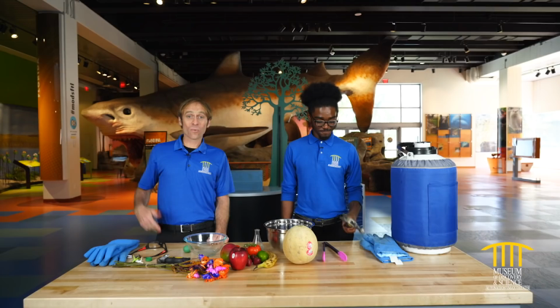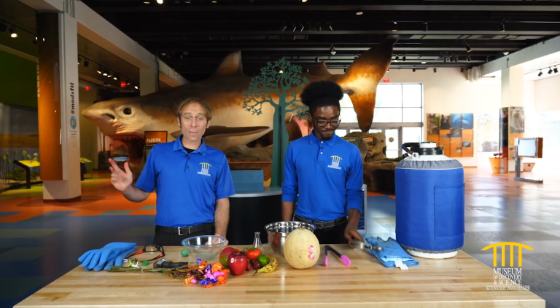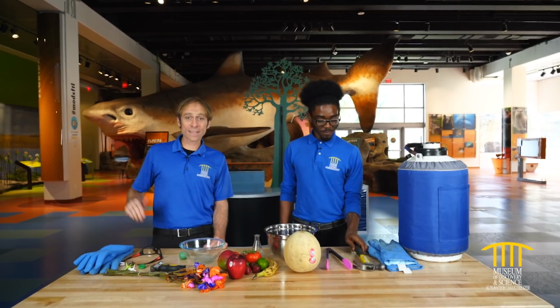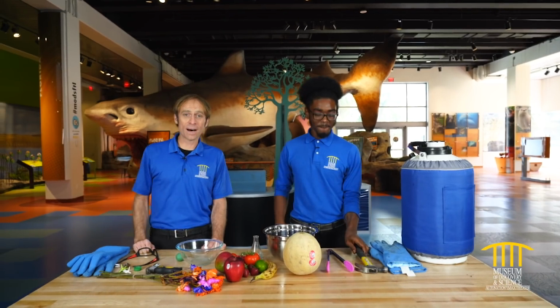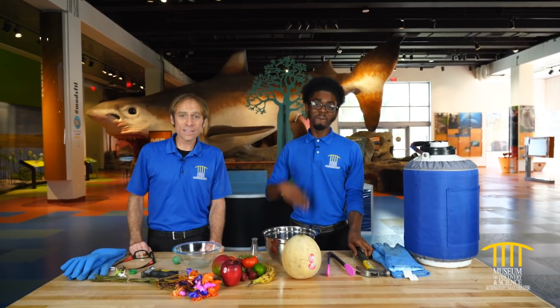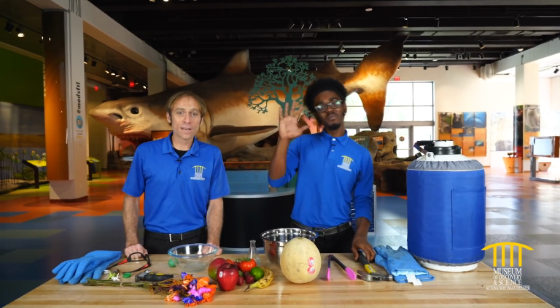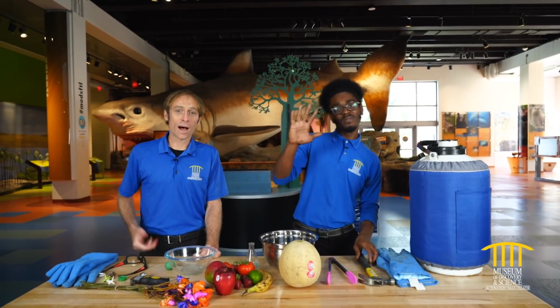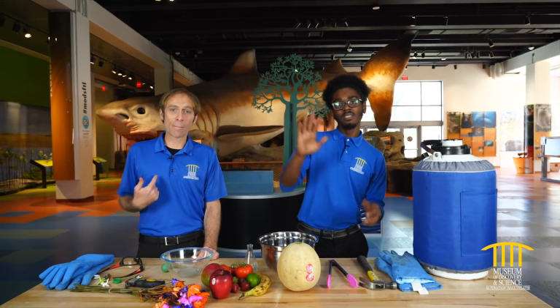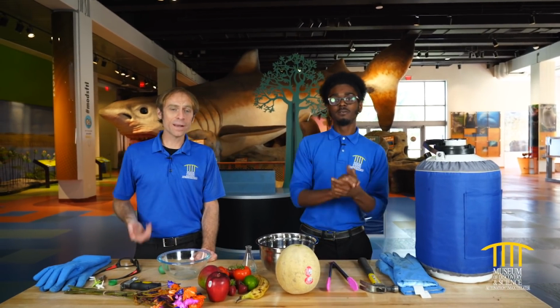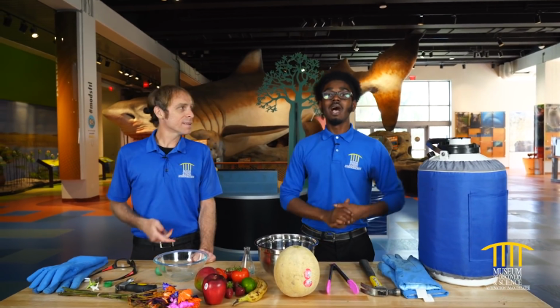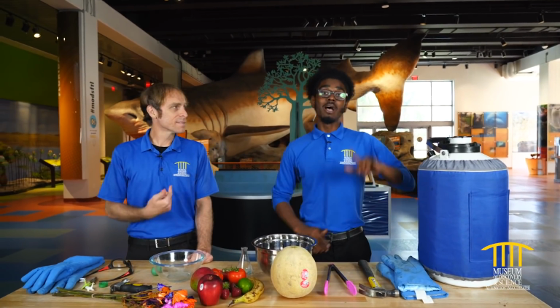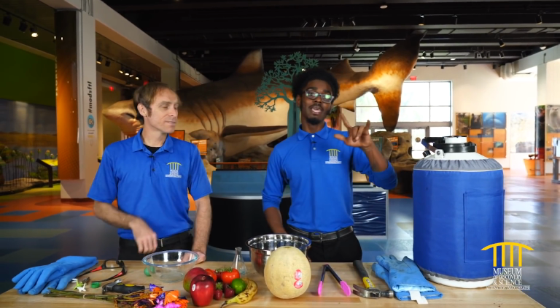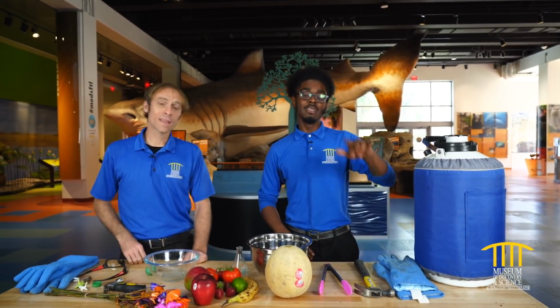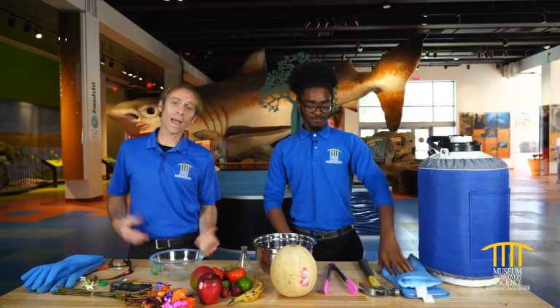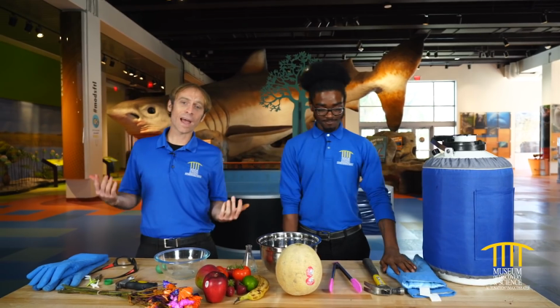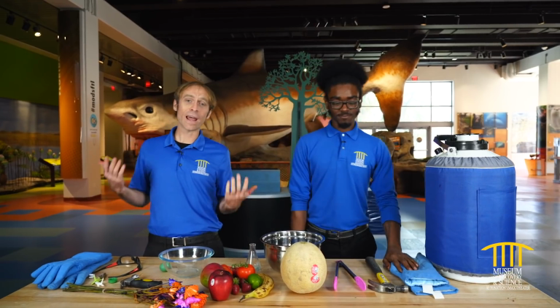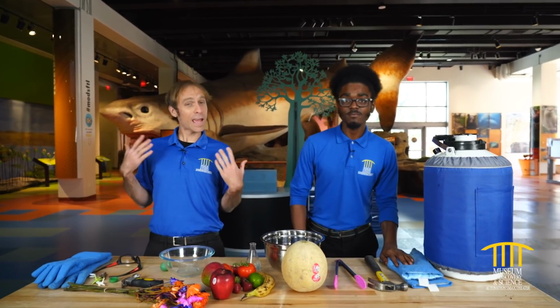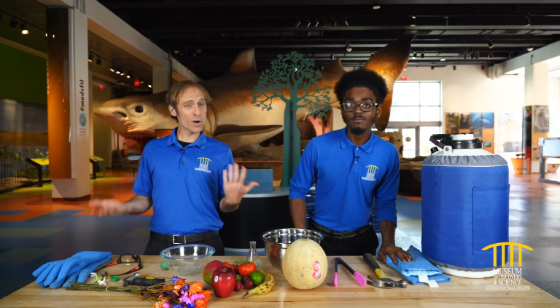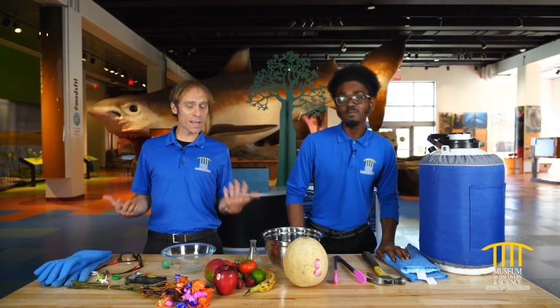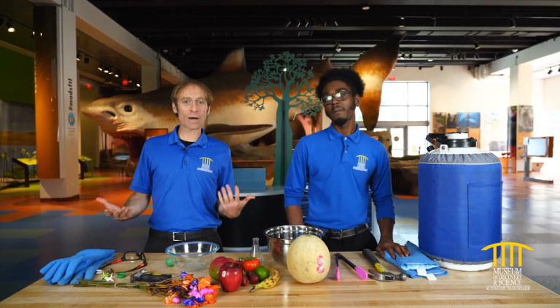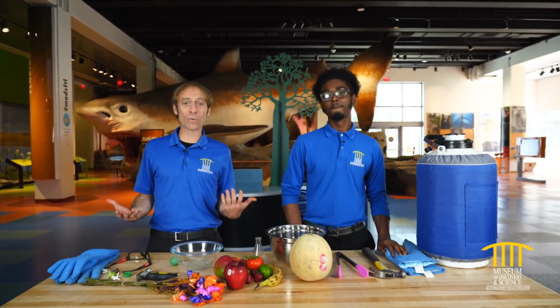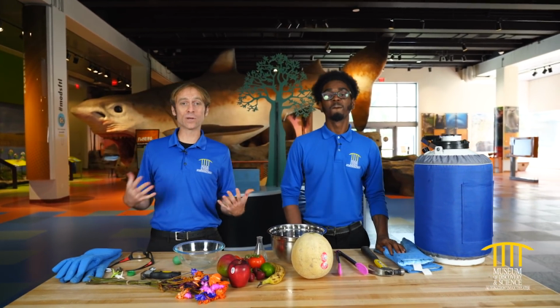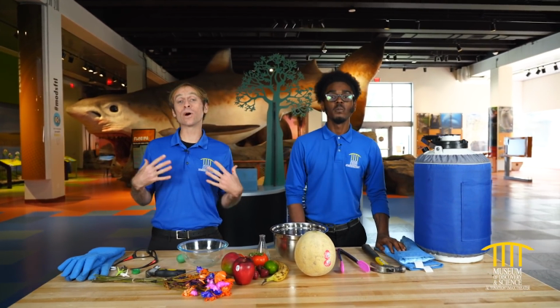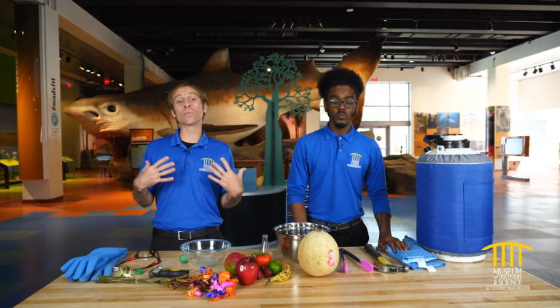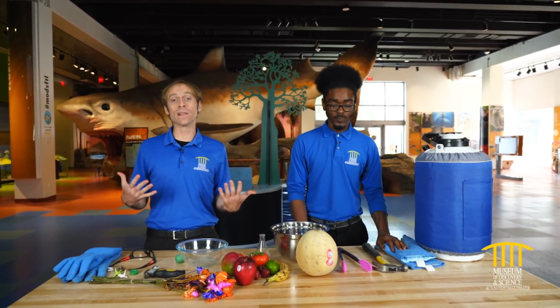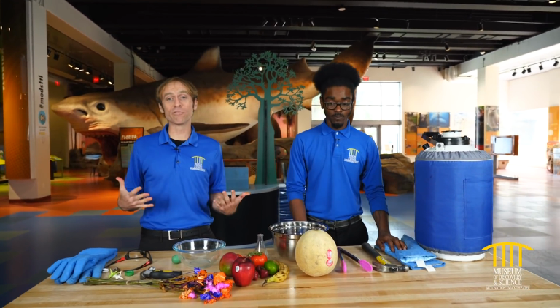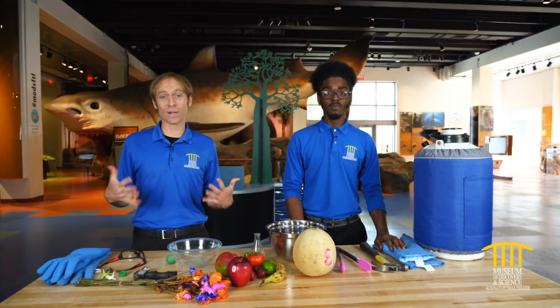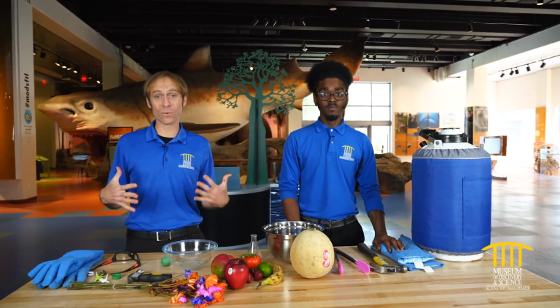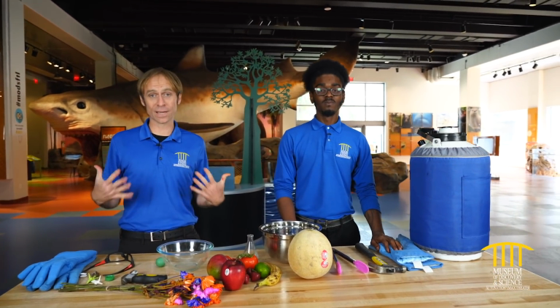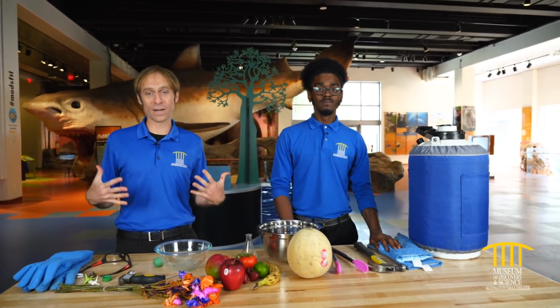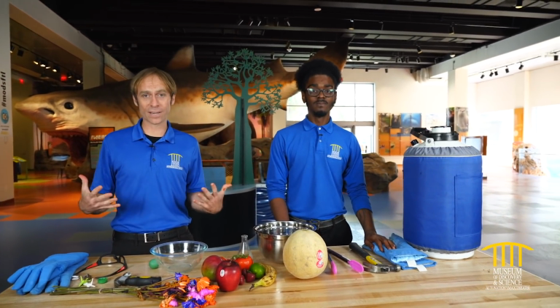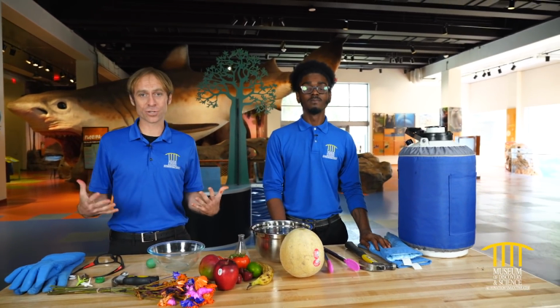Welcome back to Mods. I'm Brady. I'm Lamb. And if you know anything about what we do, you know that we love playing with liquid nitrogen.